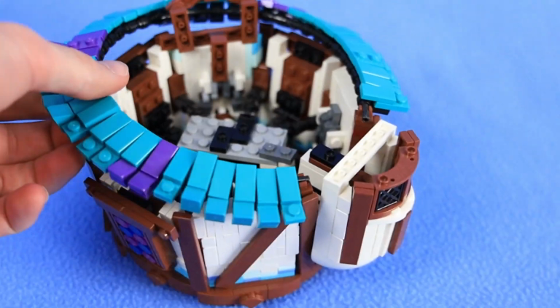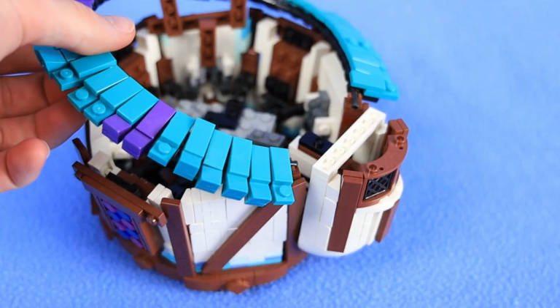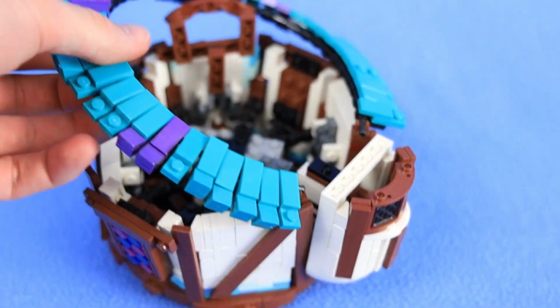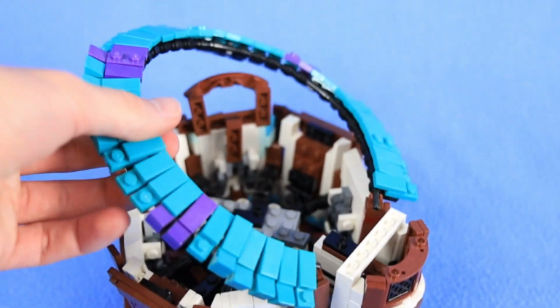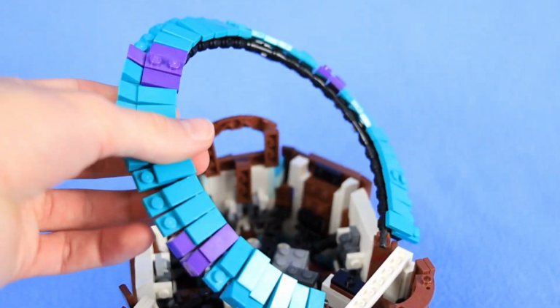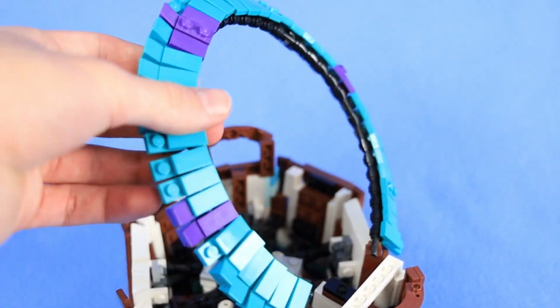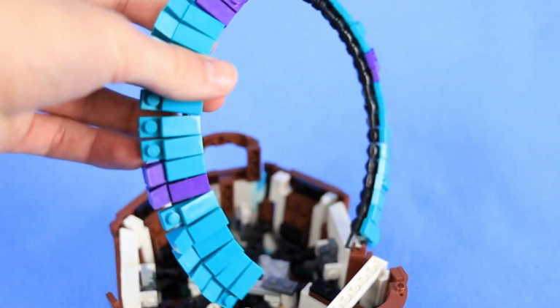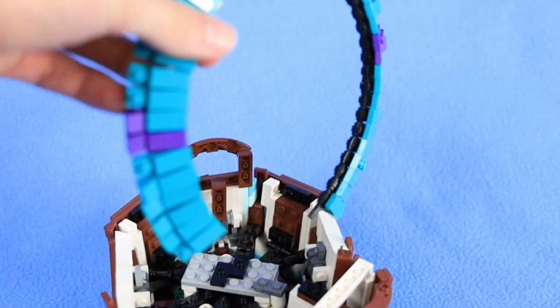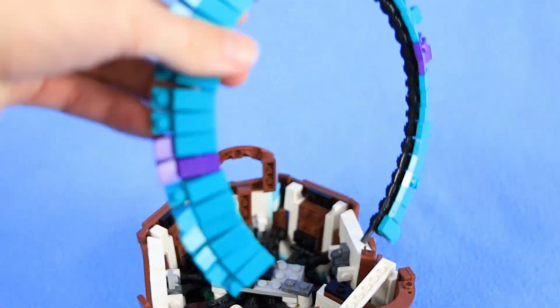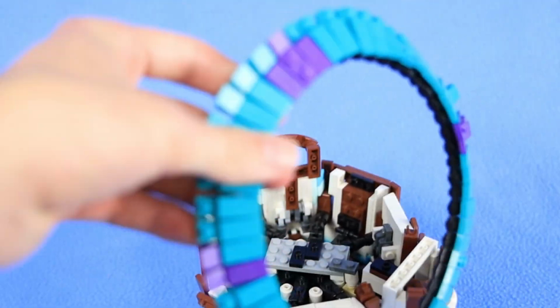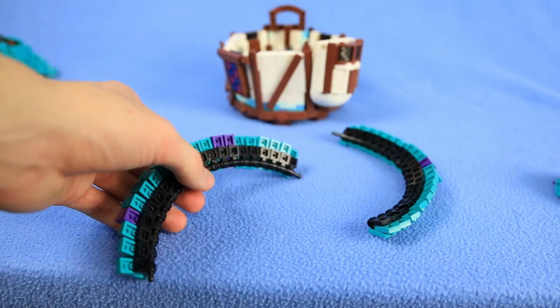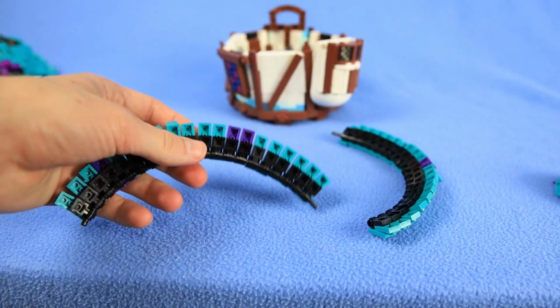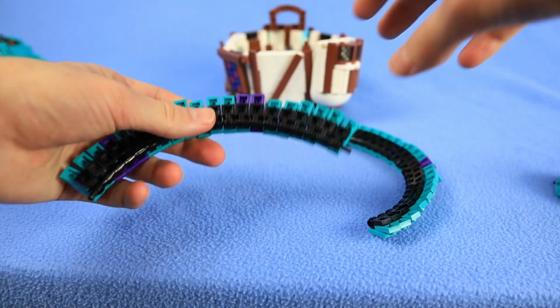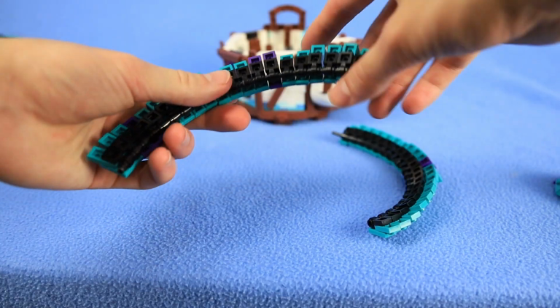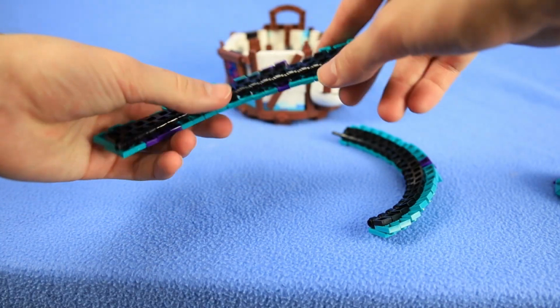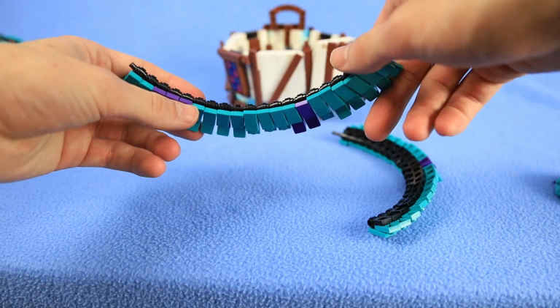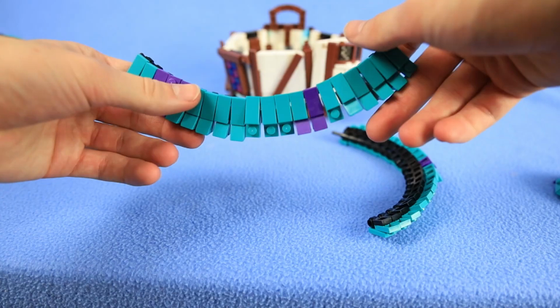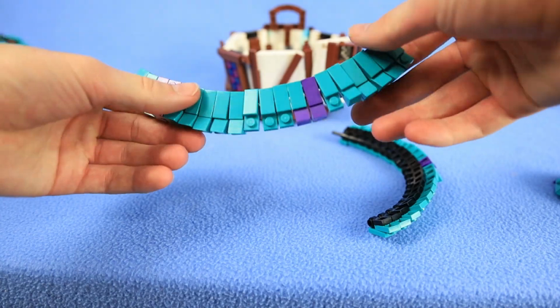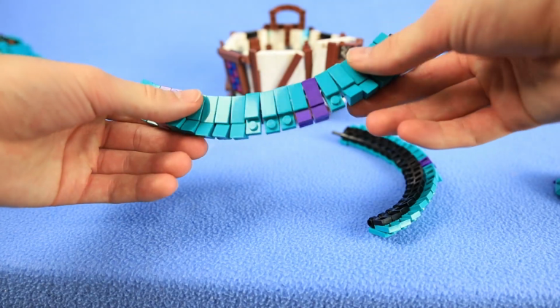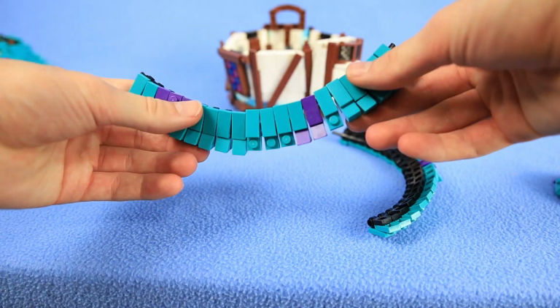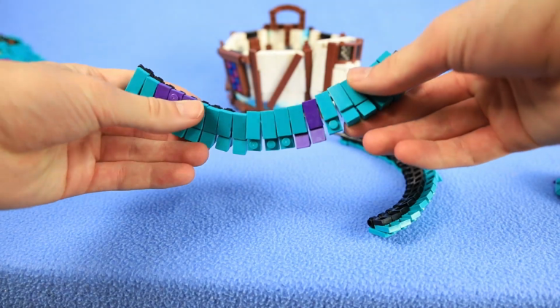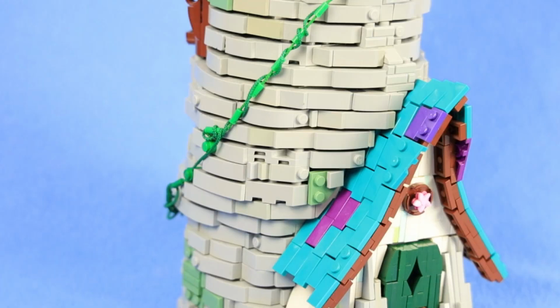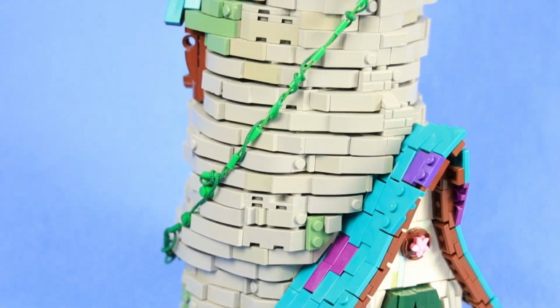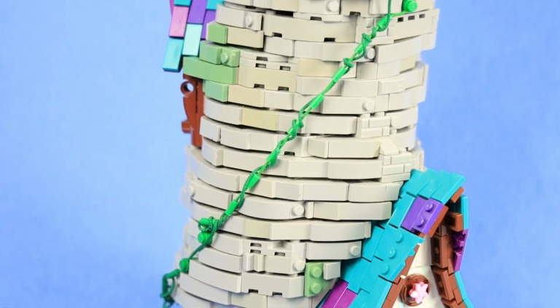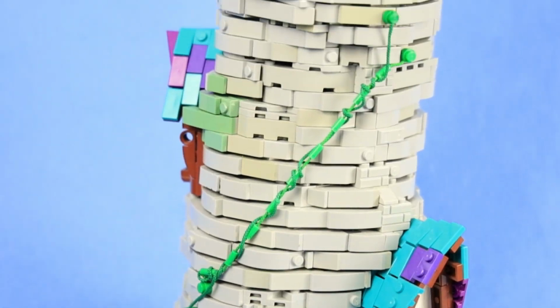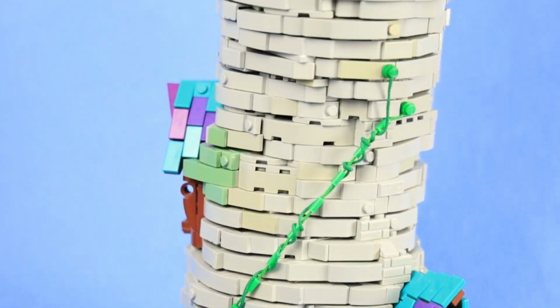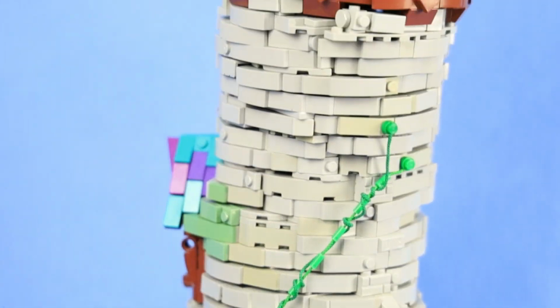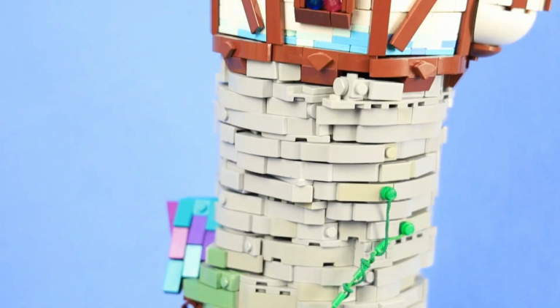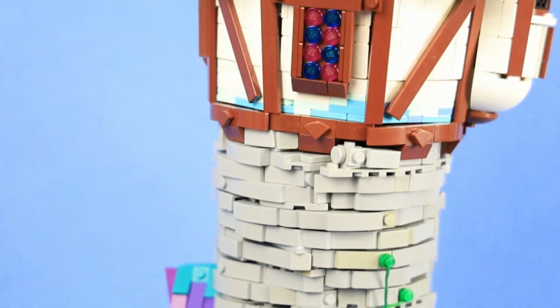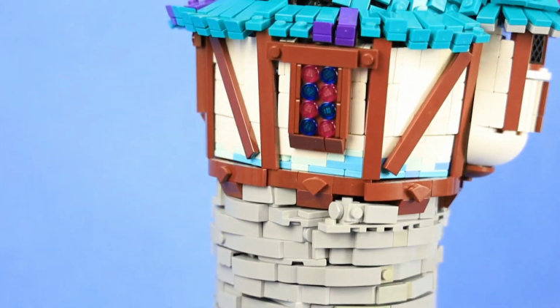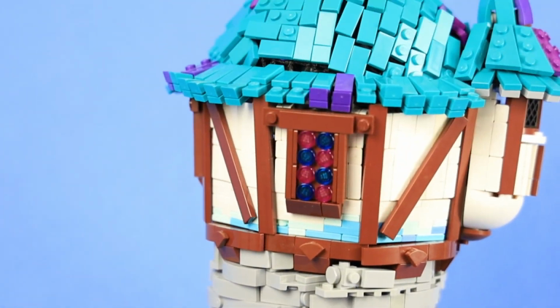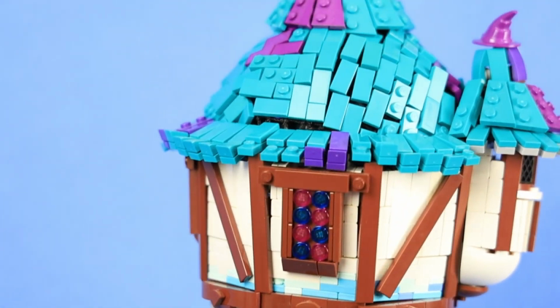Finished the whole thing off with more flex tube and these tiles to make the brim, and there you go. That's the Wizard's Tower.